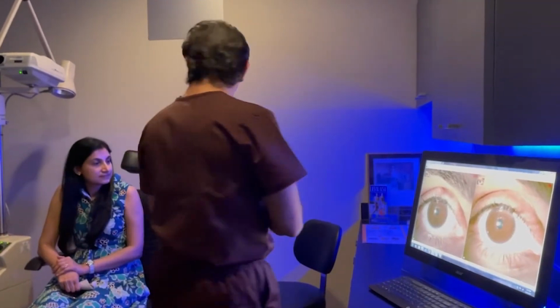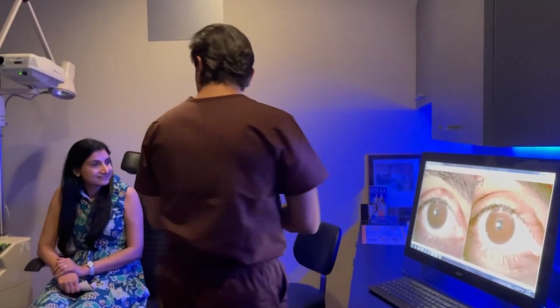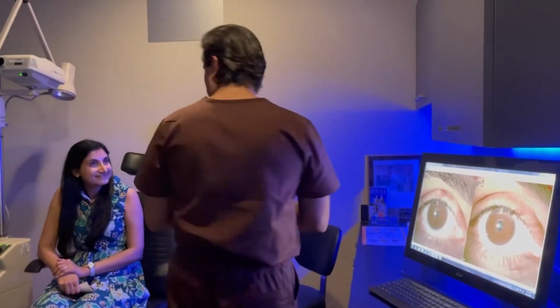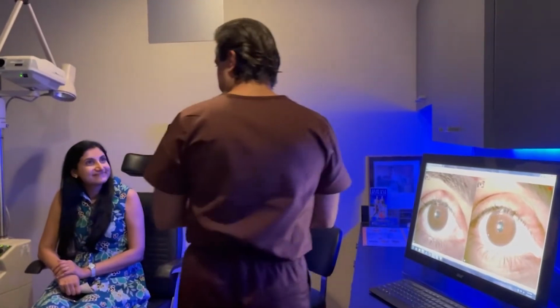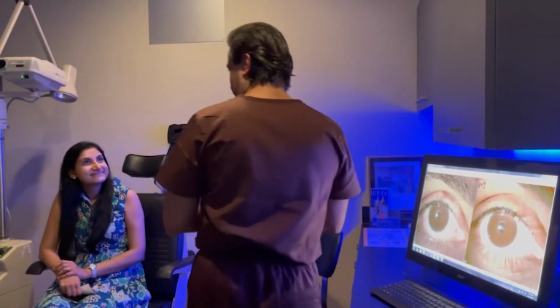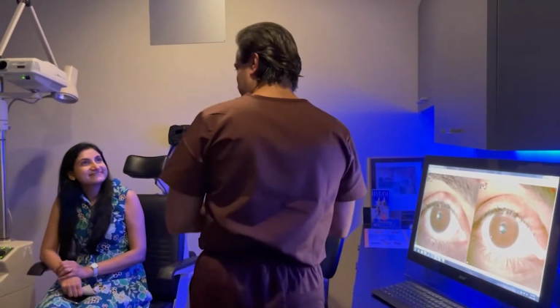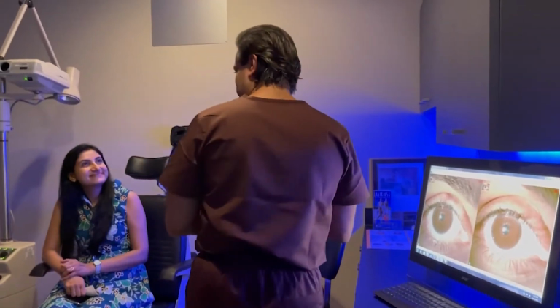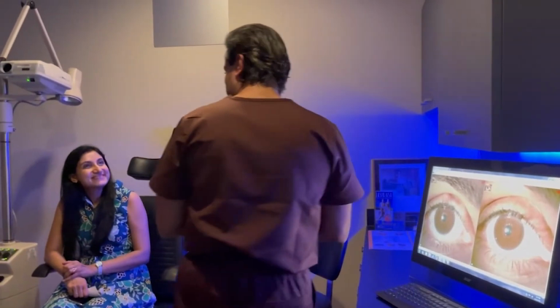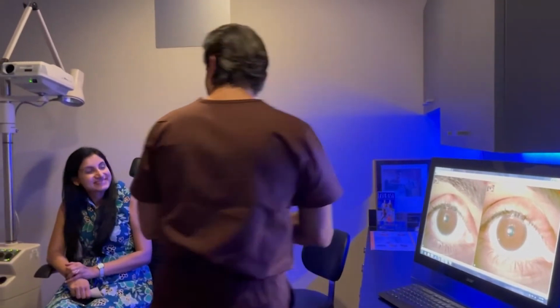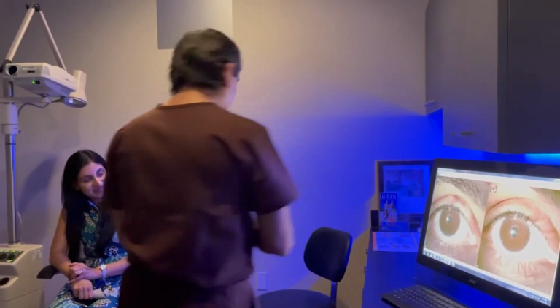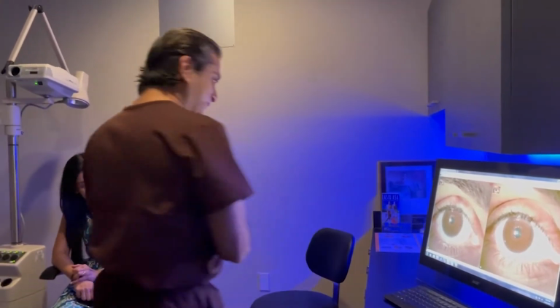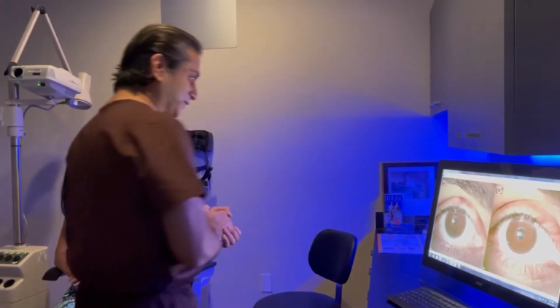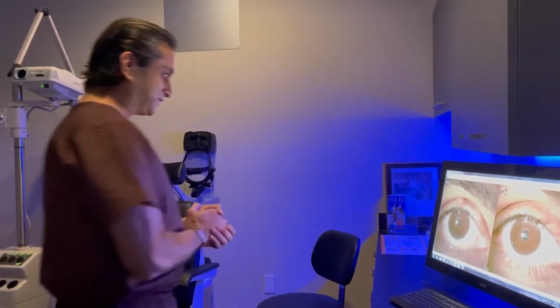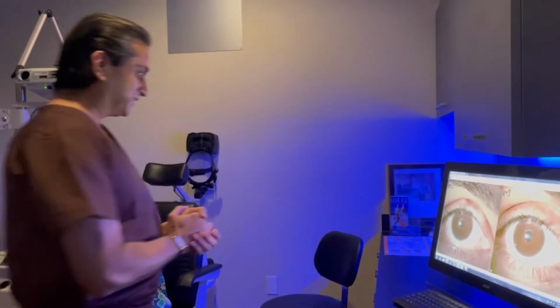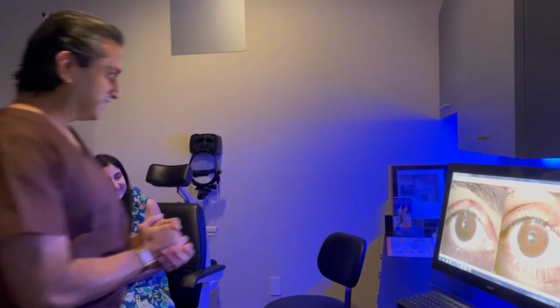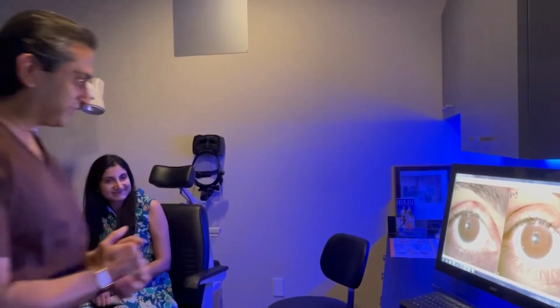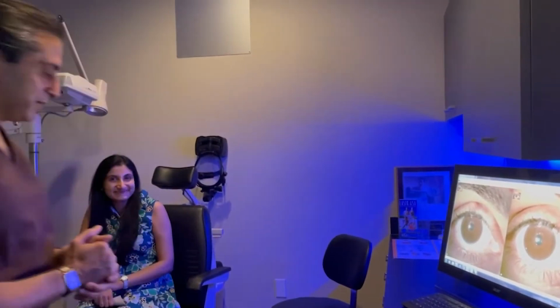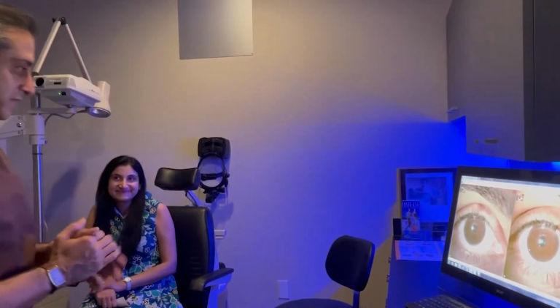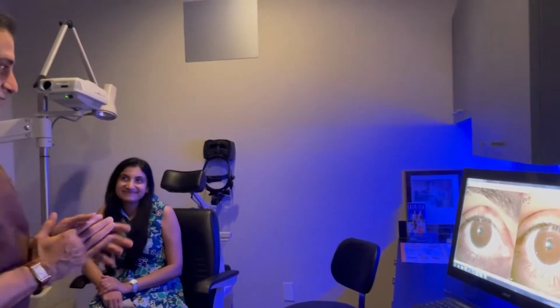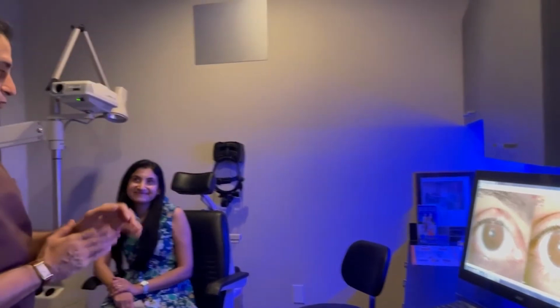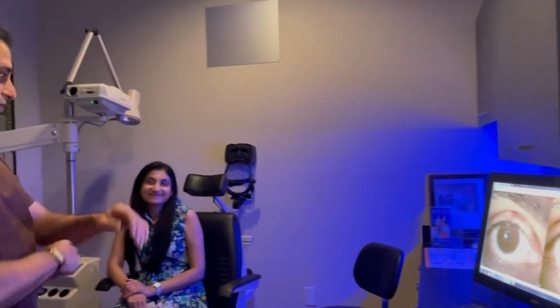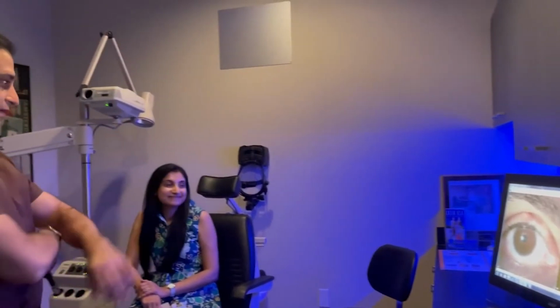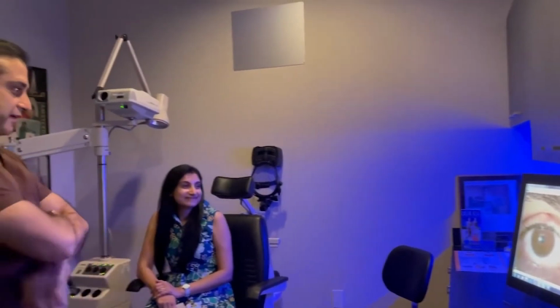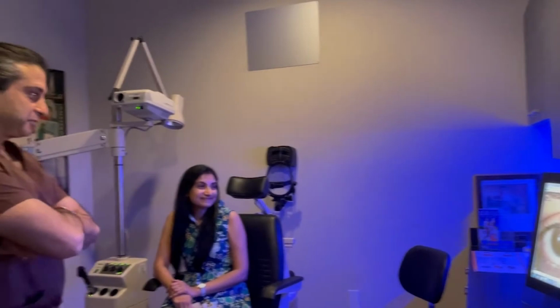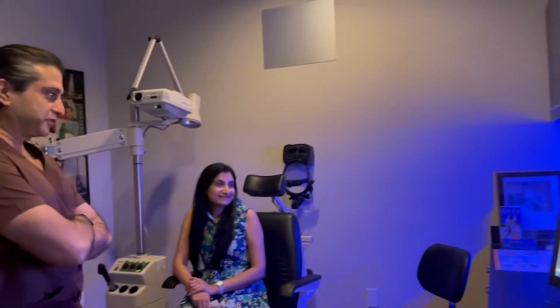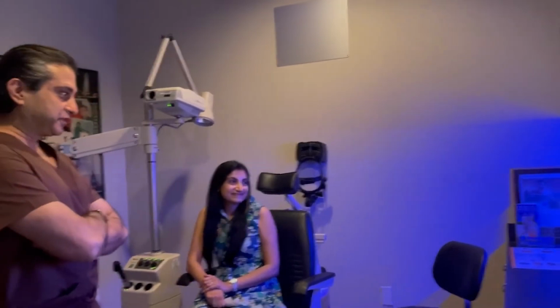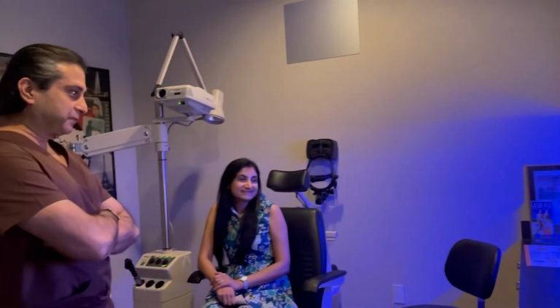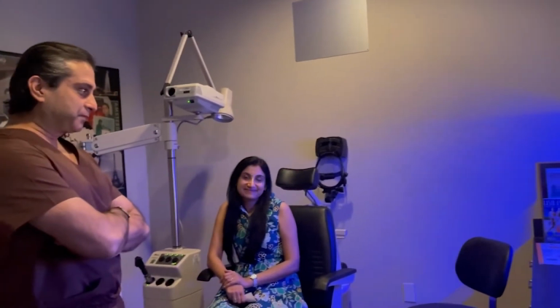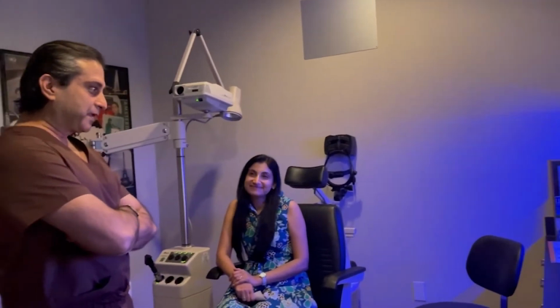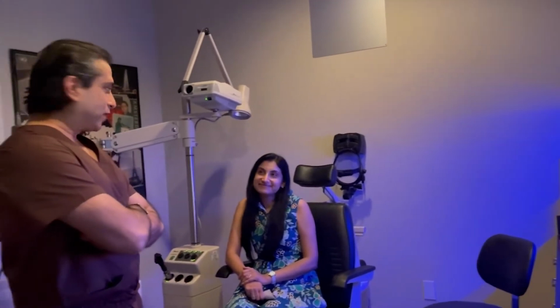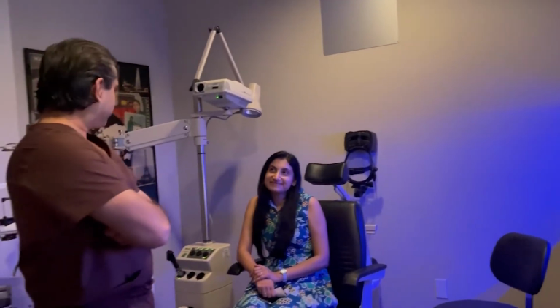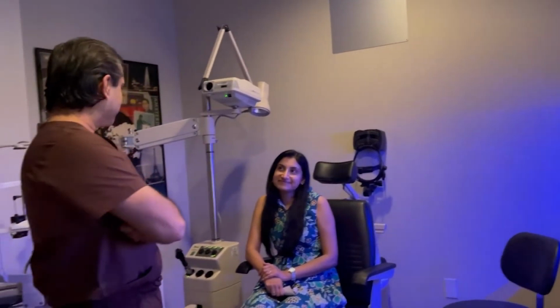Radhika, great to see you. Thank you, Doctor. So it's three months since we did the procedure. How do you feel?